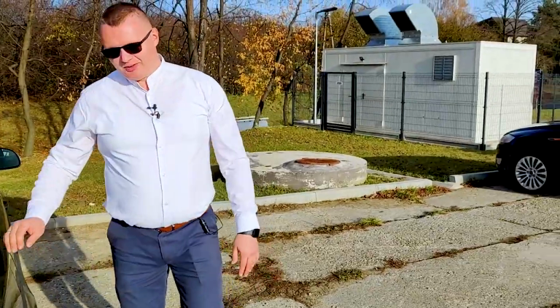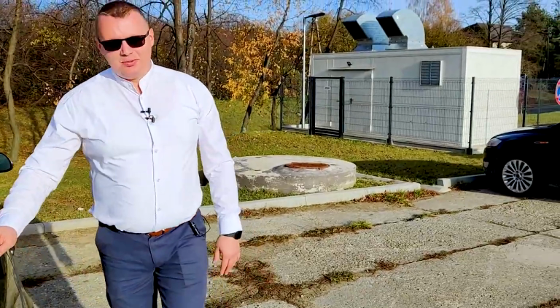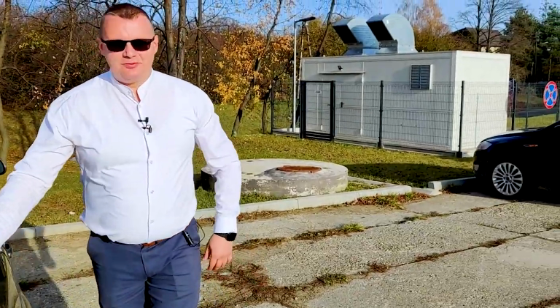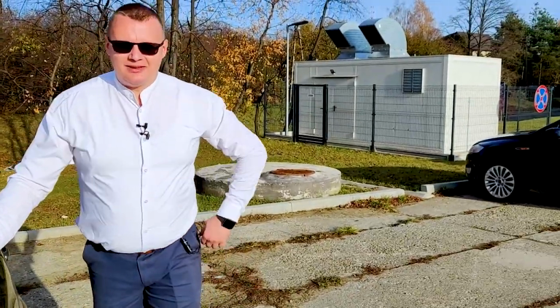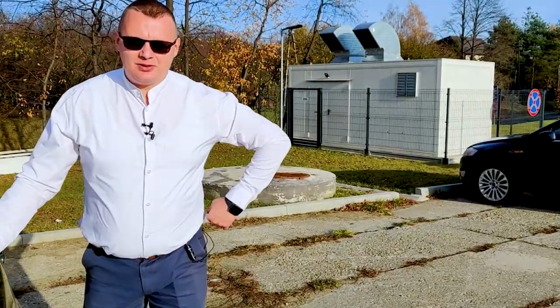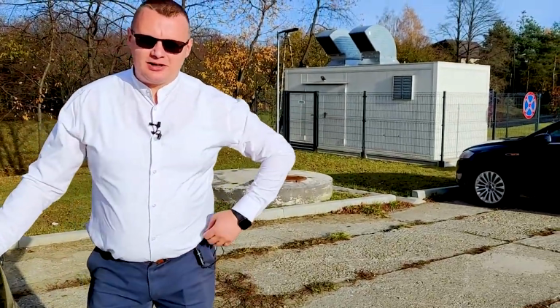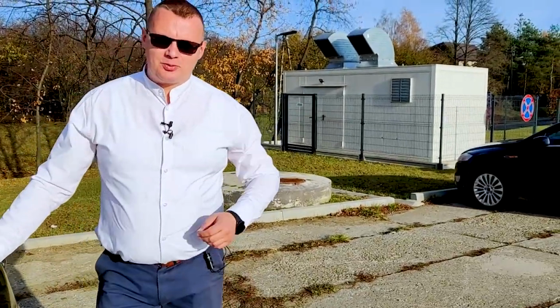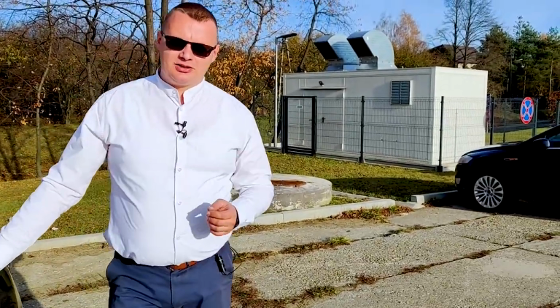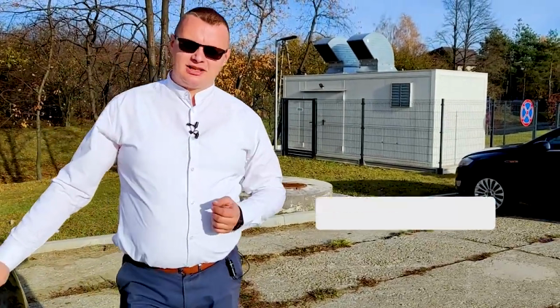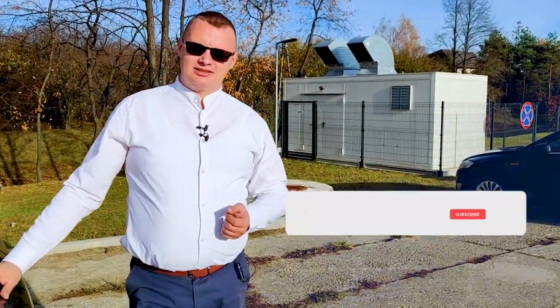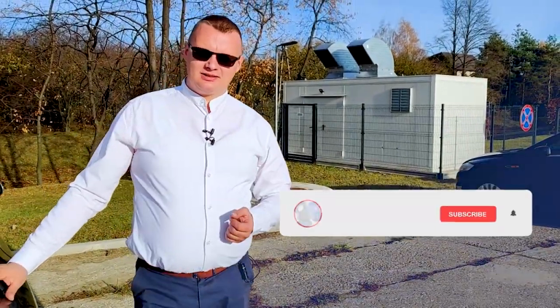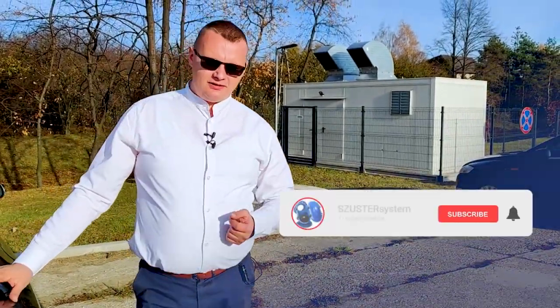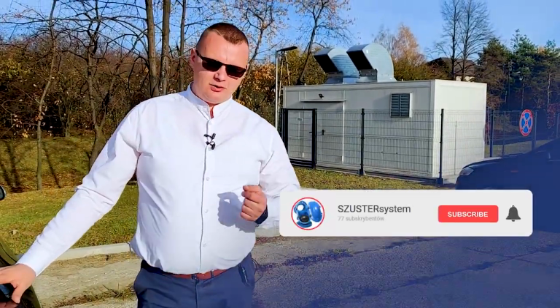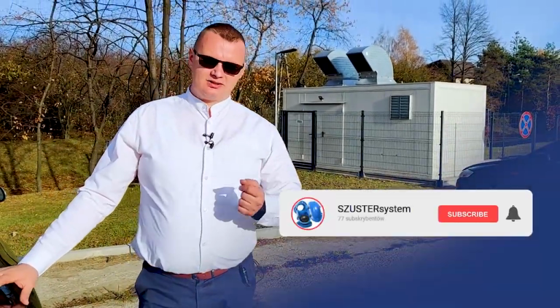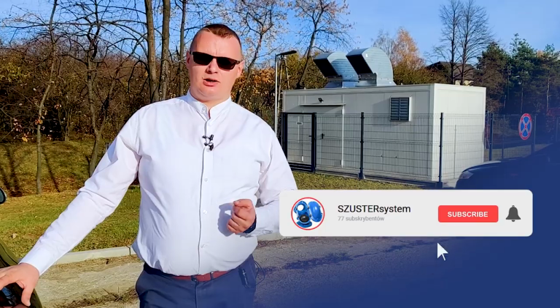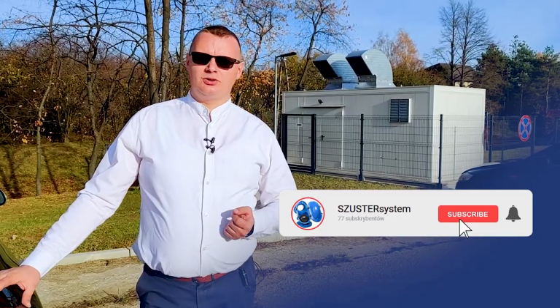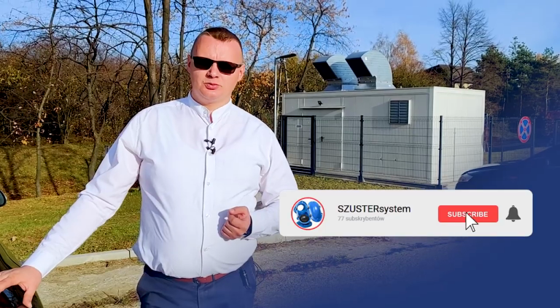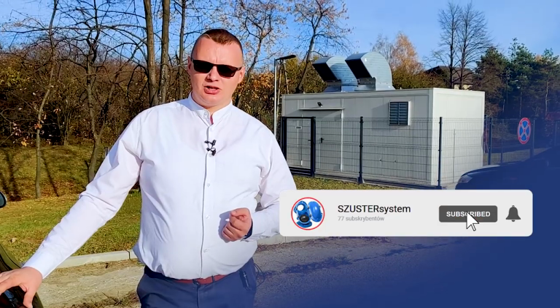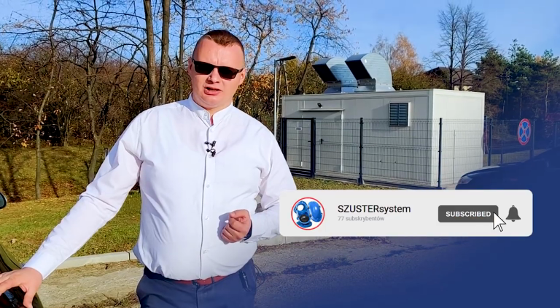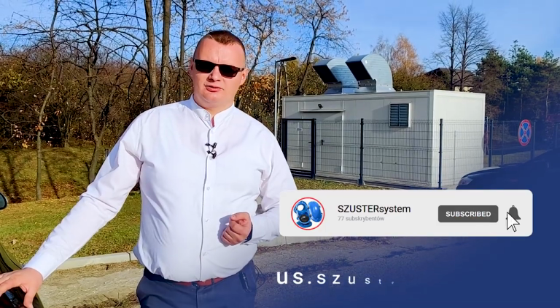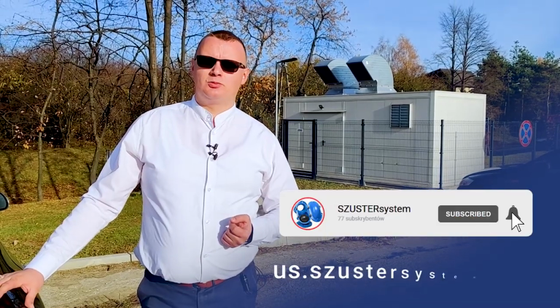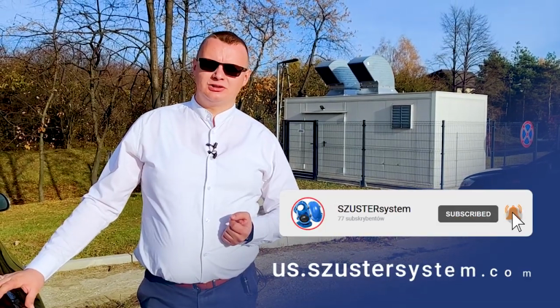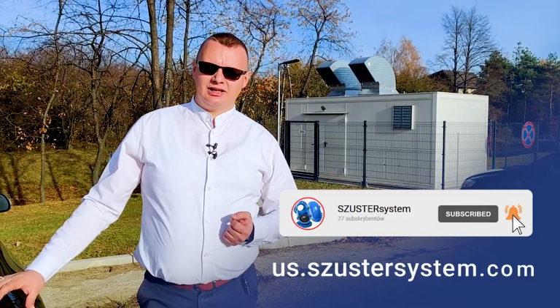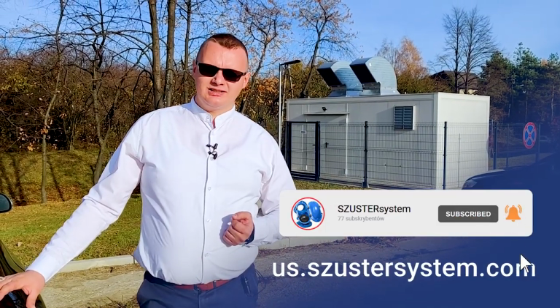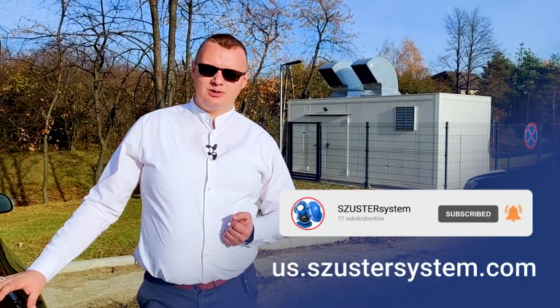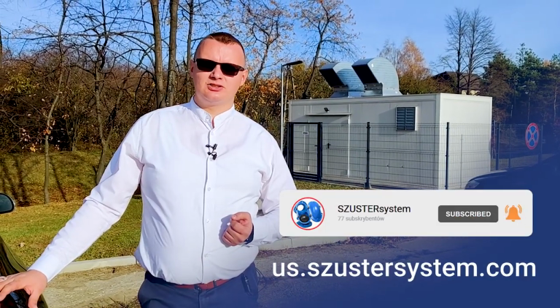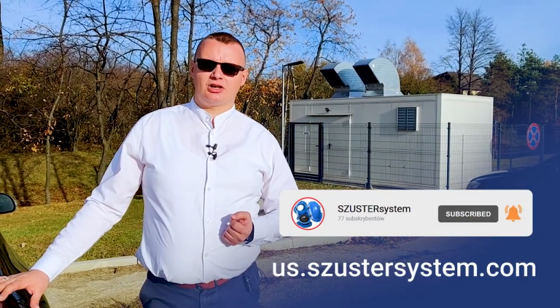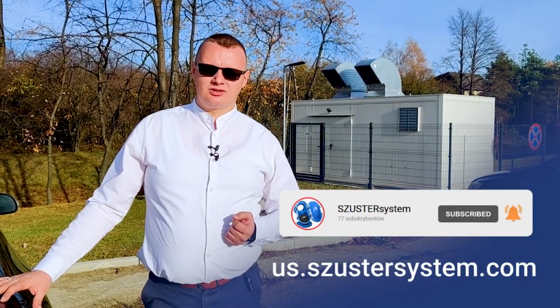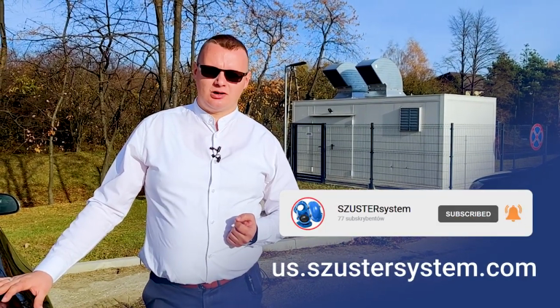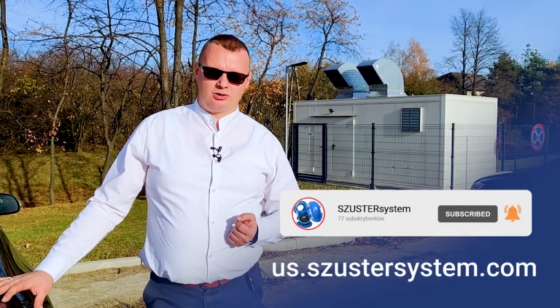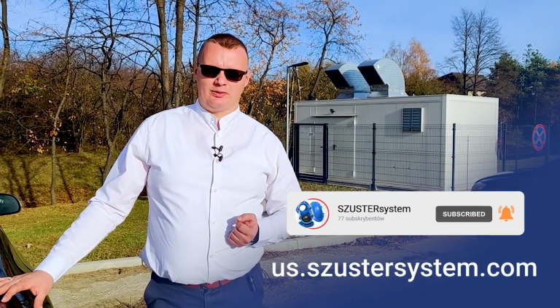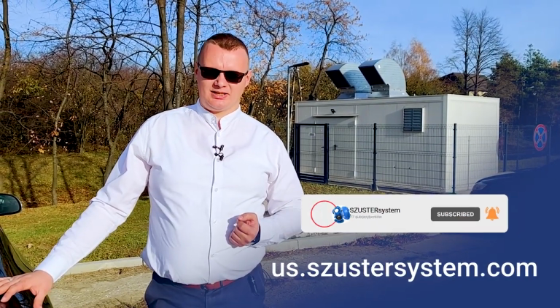Check out our YouTube channel and for more information, visit our website.